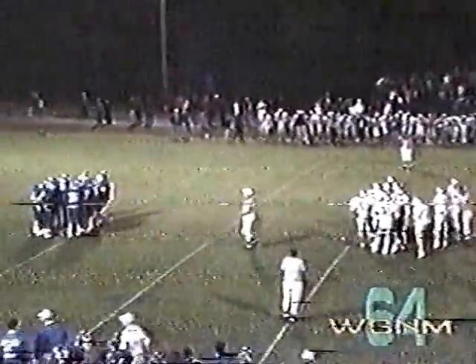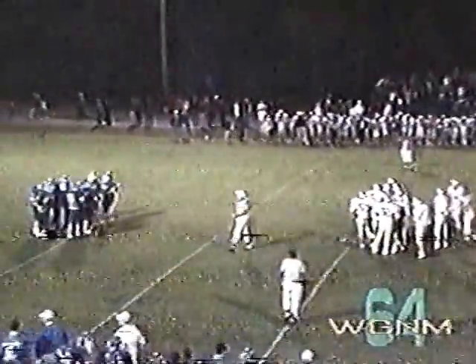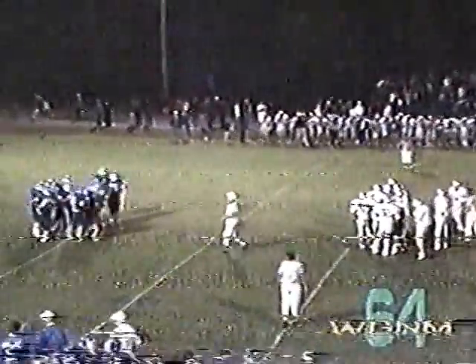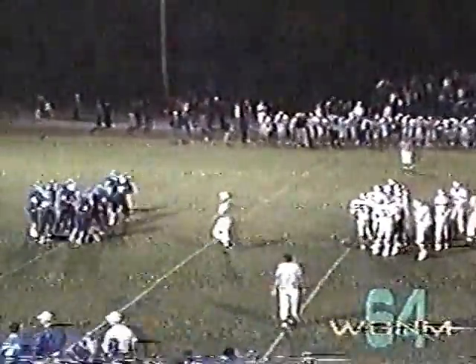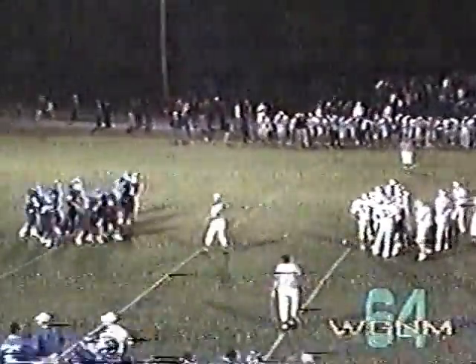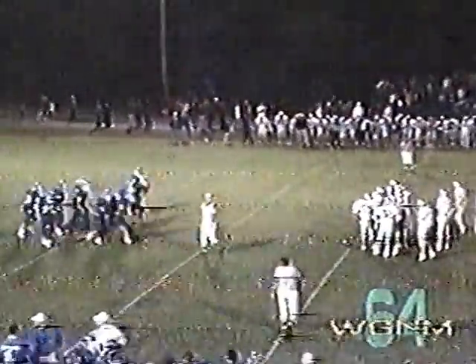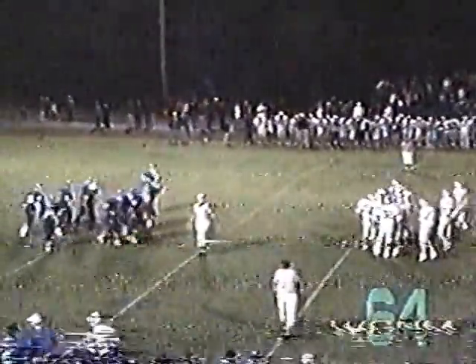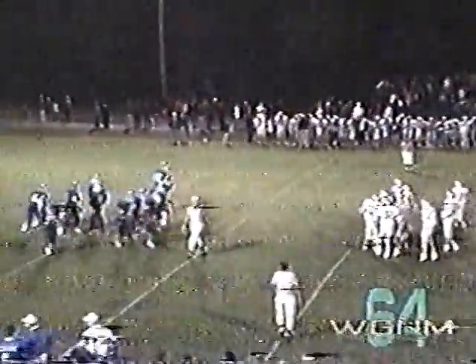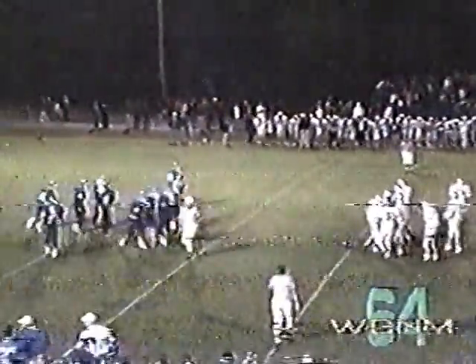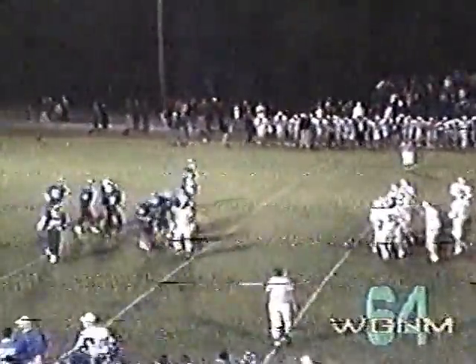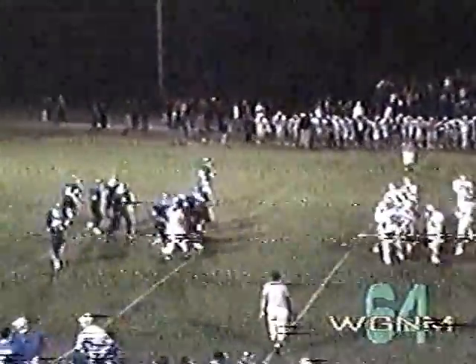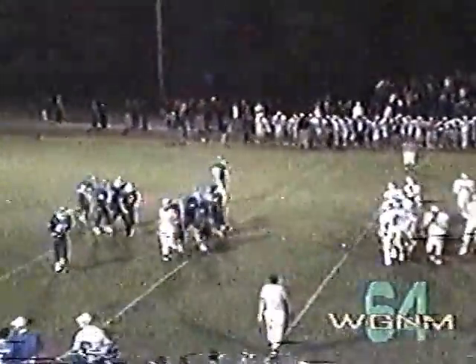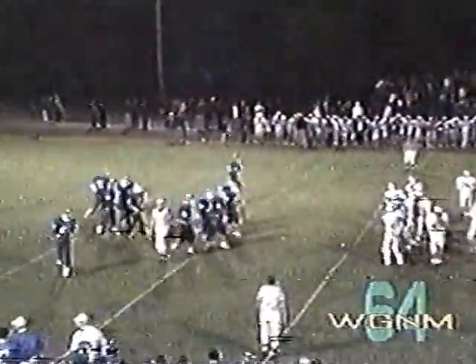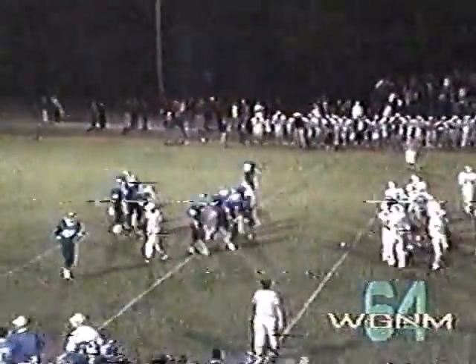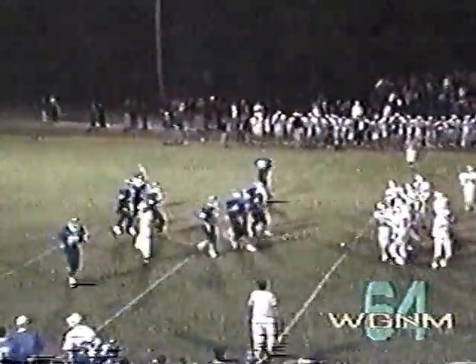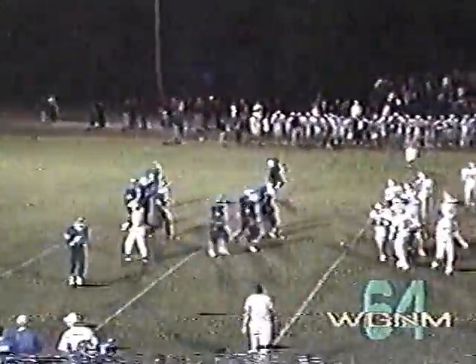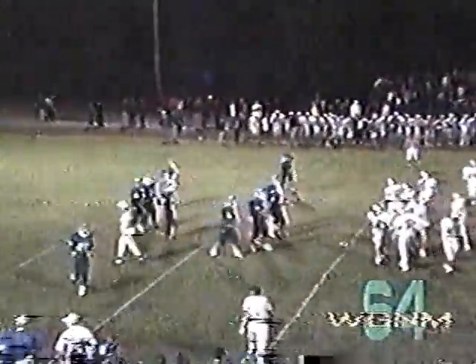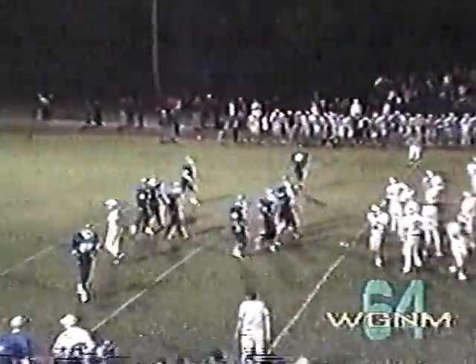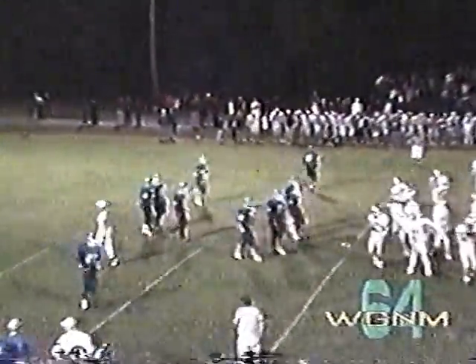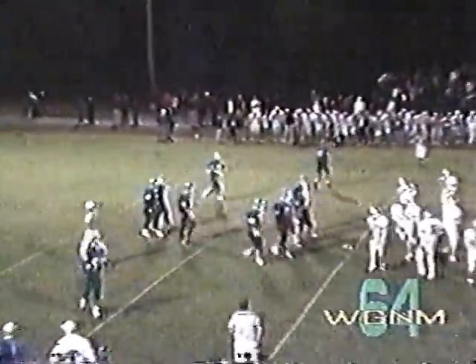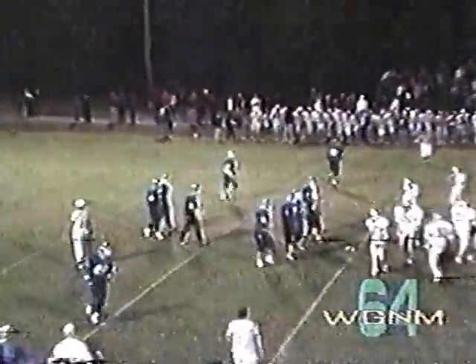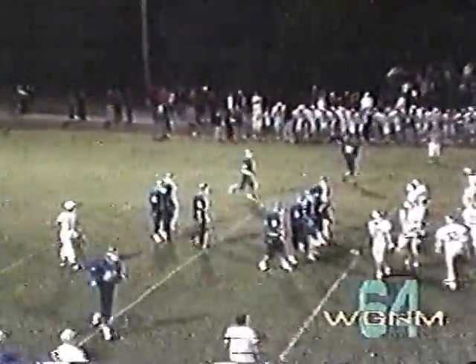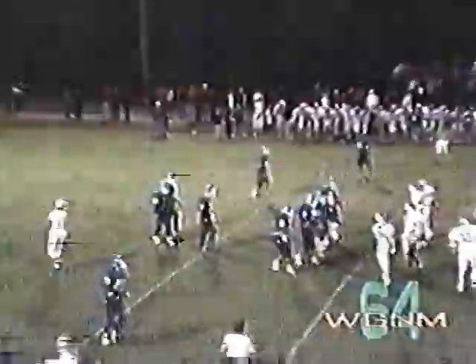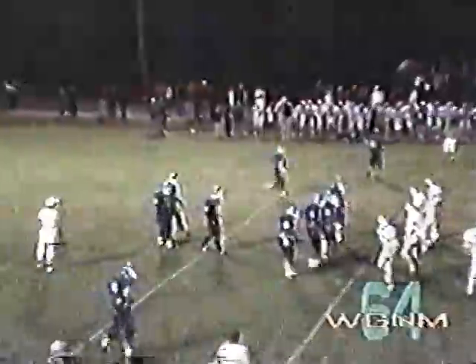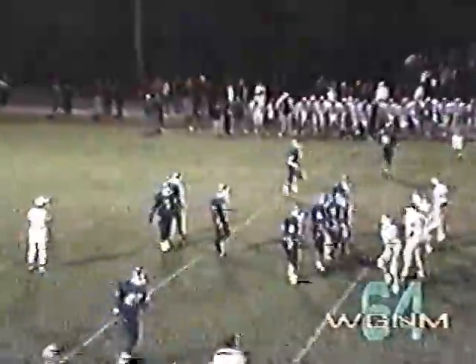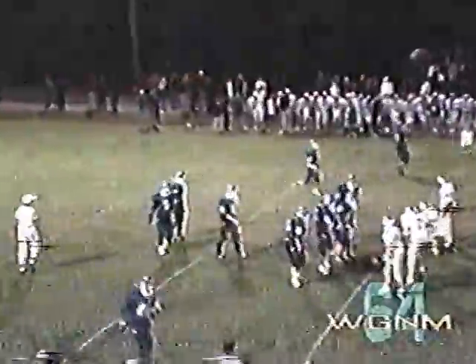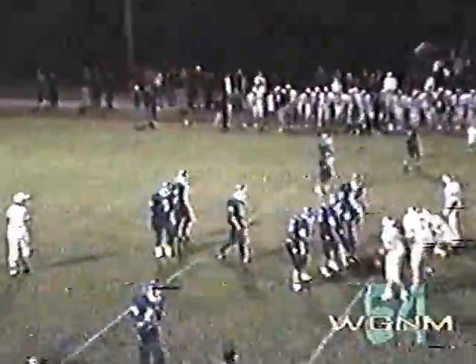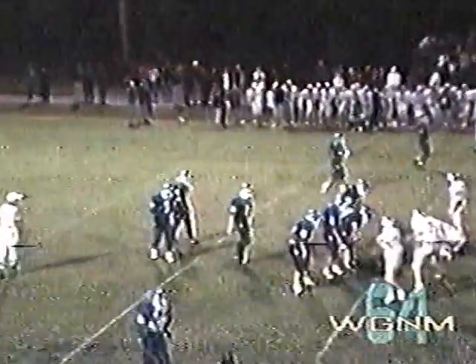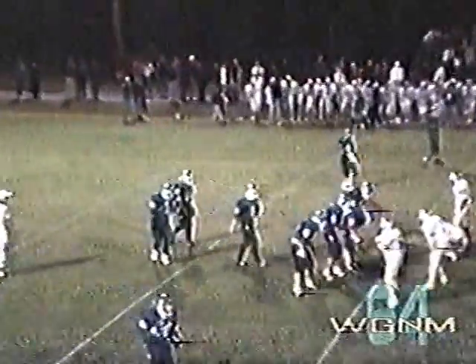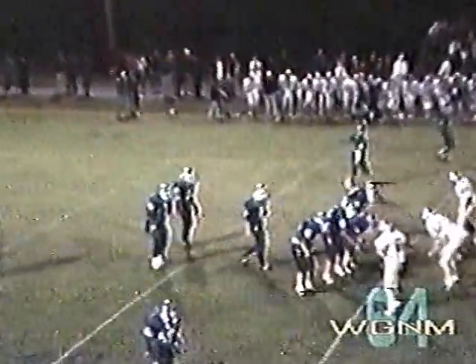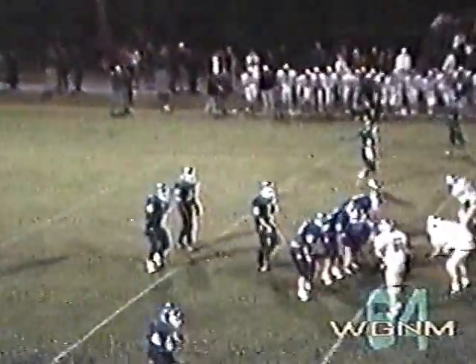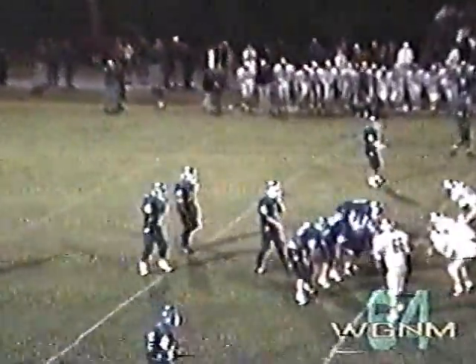Ten minutes and 42 seconds left to go here in the first half. Stratford out in front, 14 to nothing.